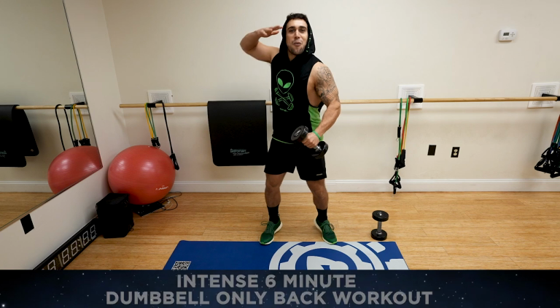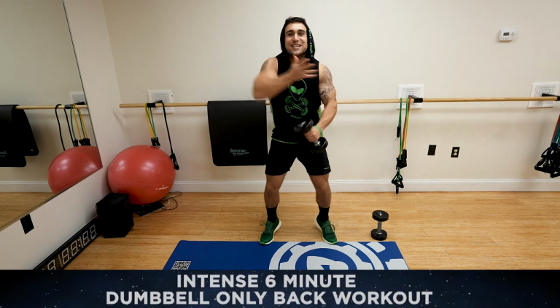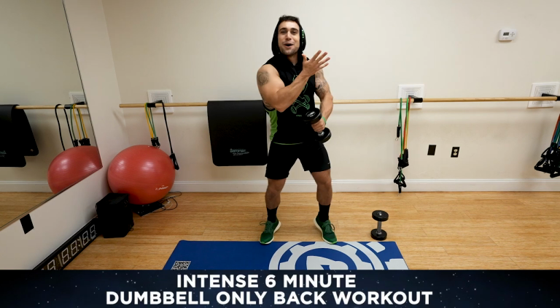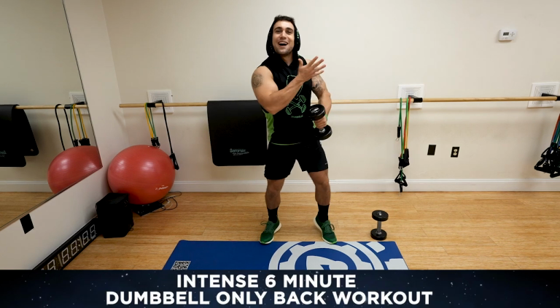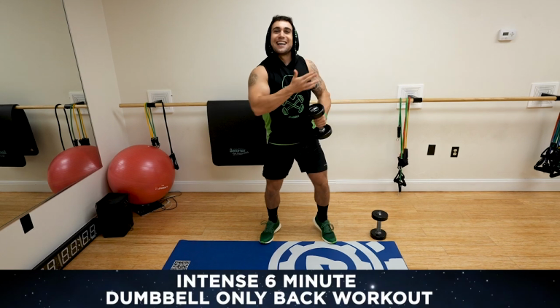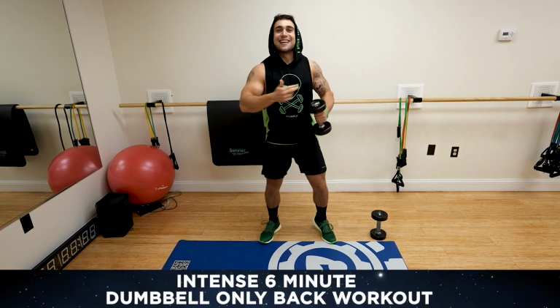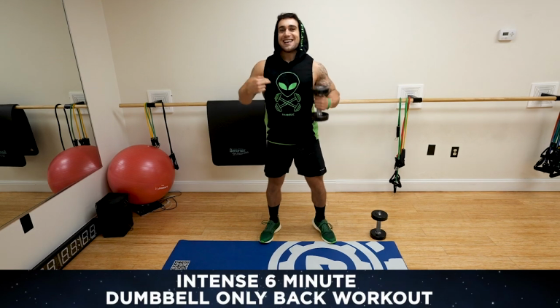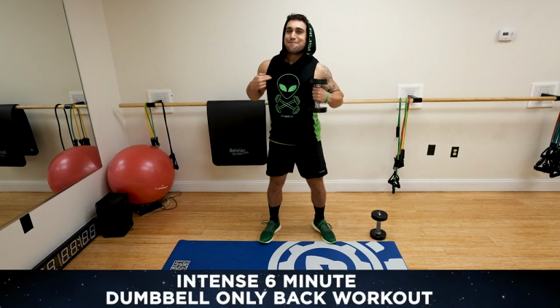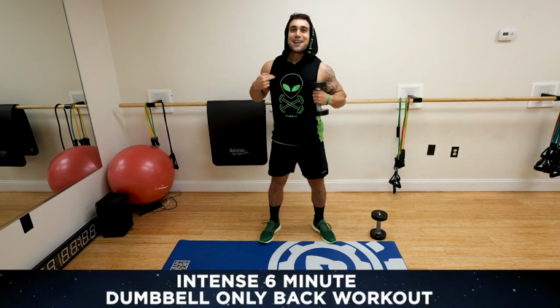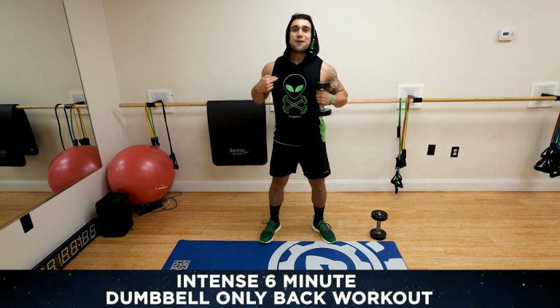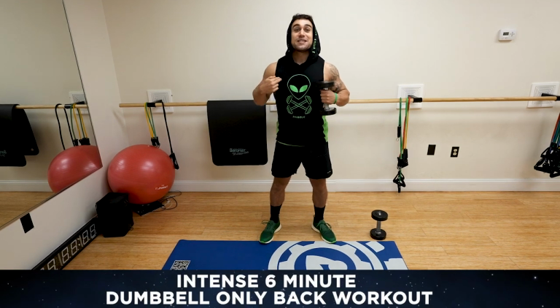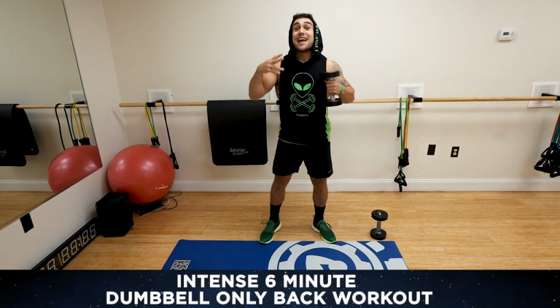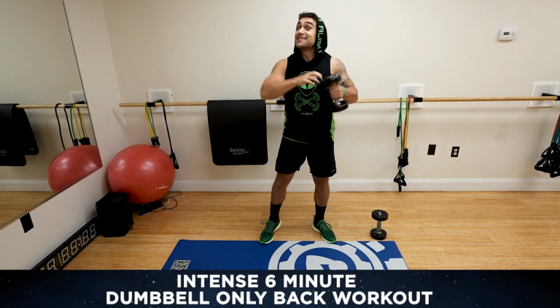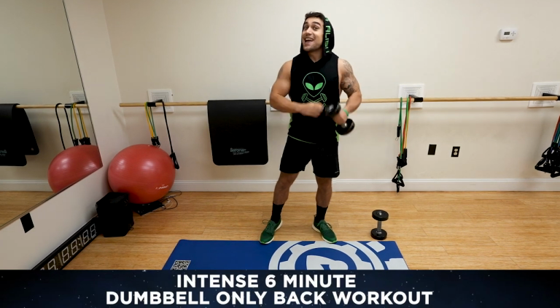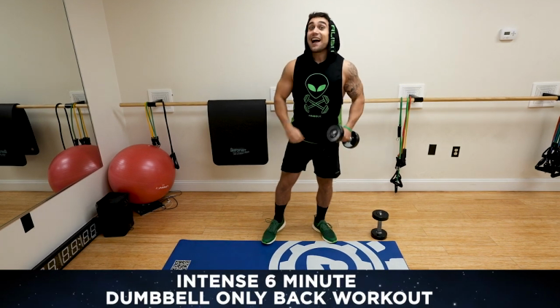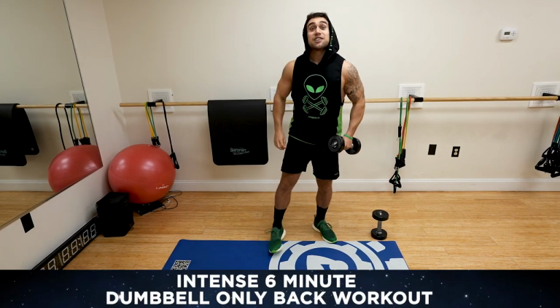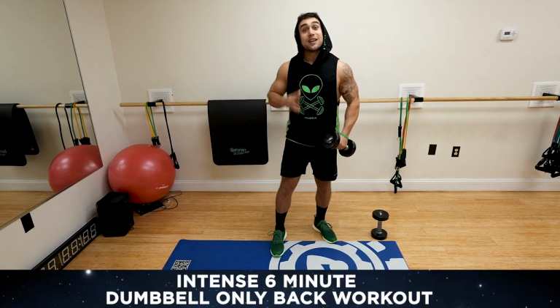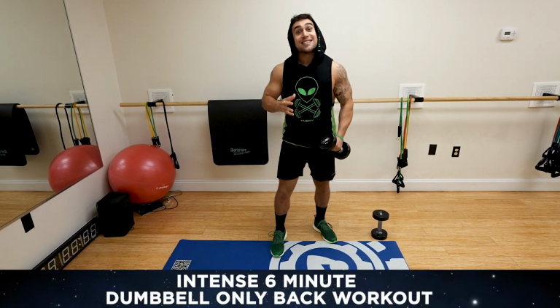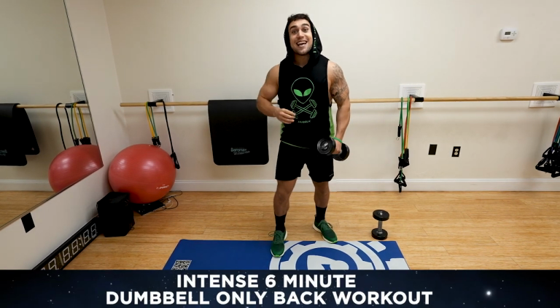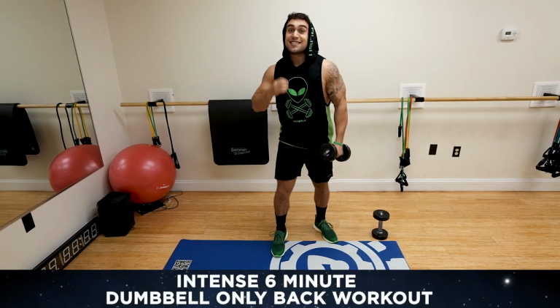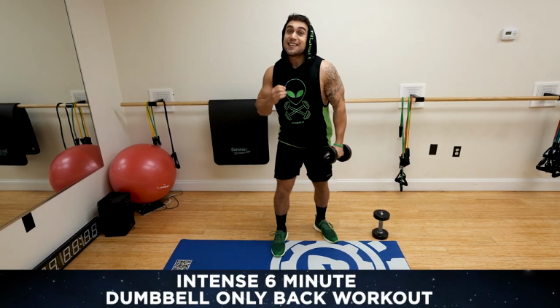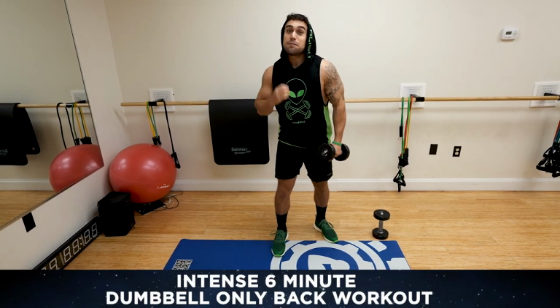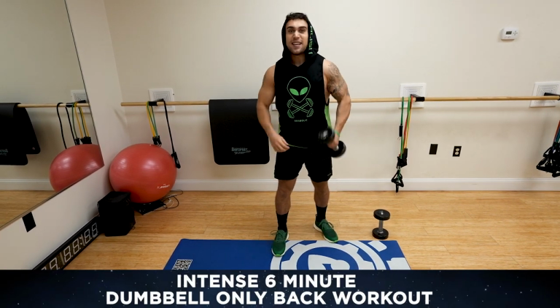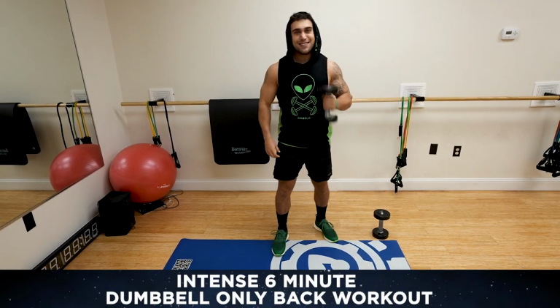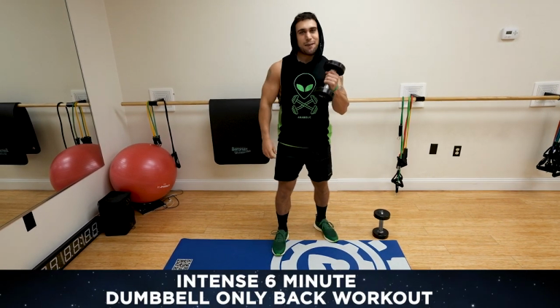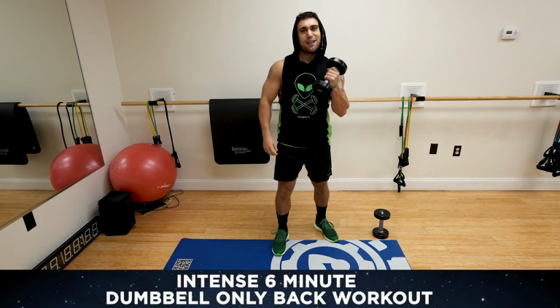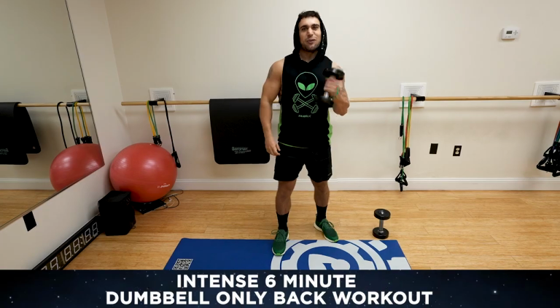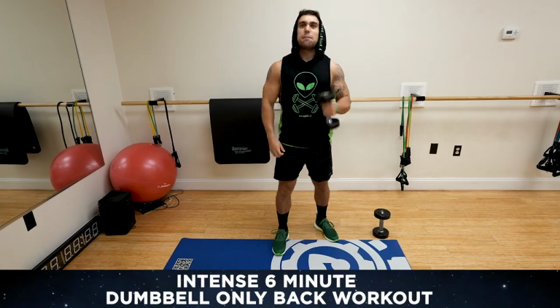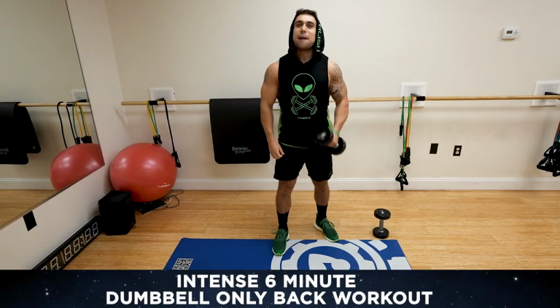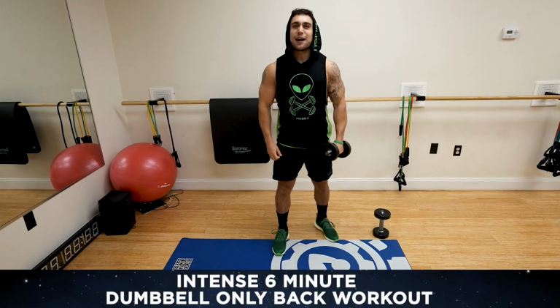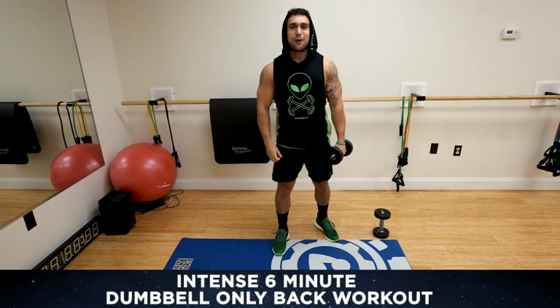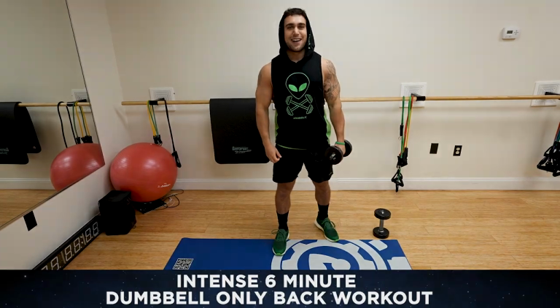What is going on, aliens? I'm Mike Rosa, and today I got you an intense six-minute dumbbell-only back workout.